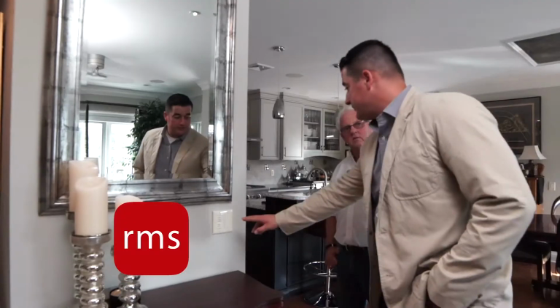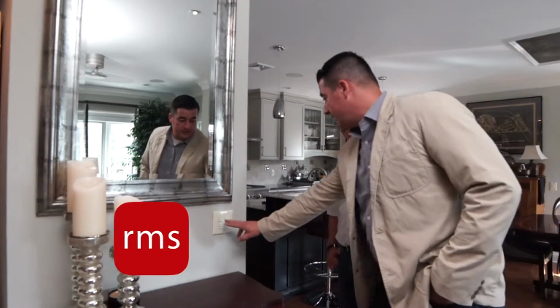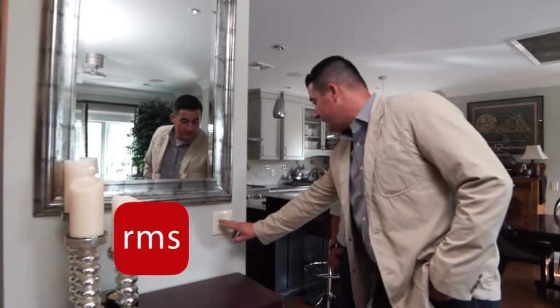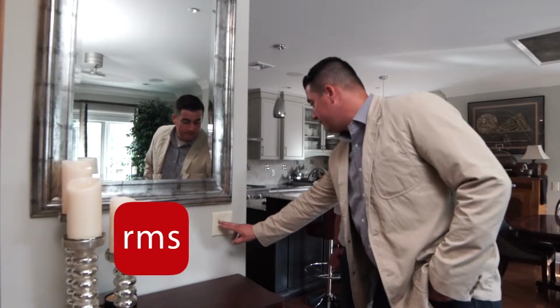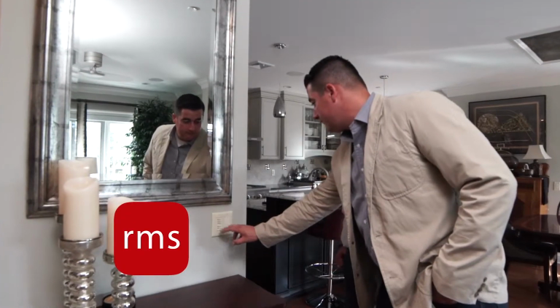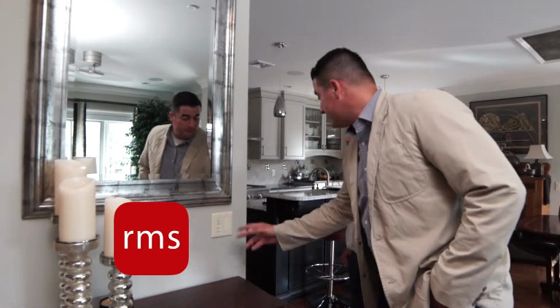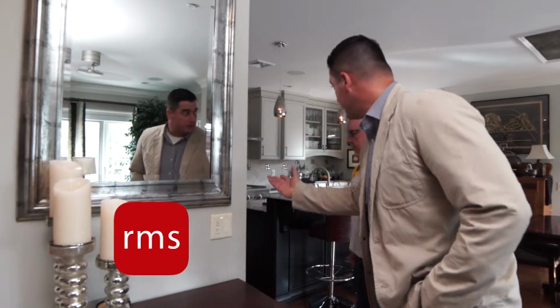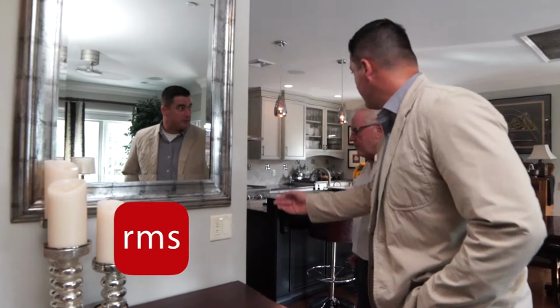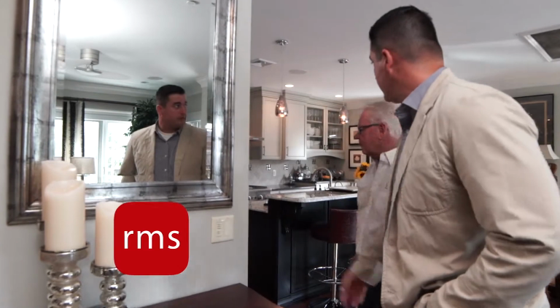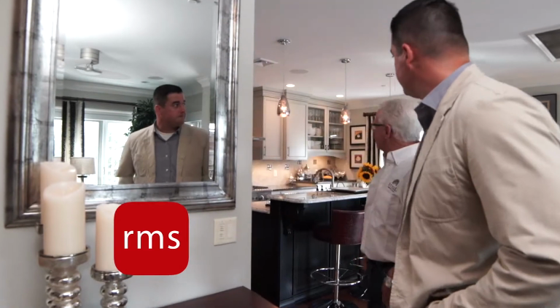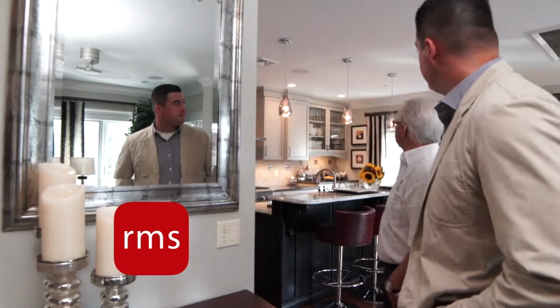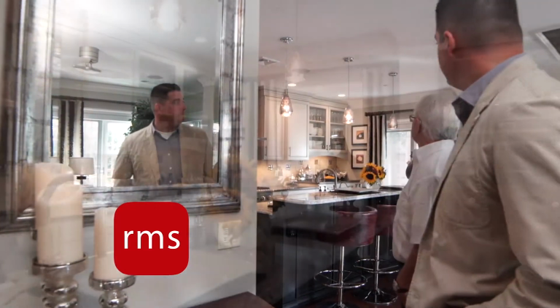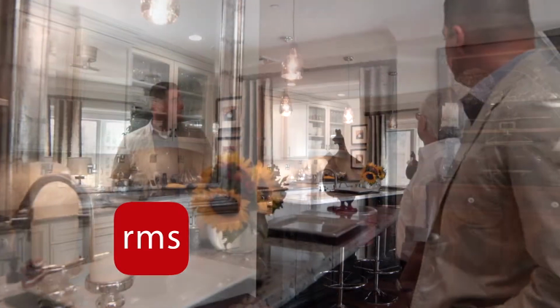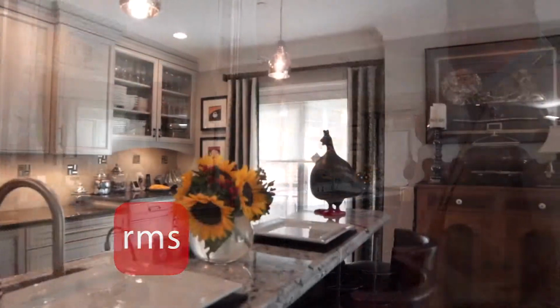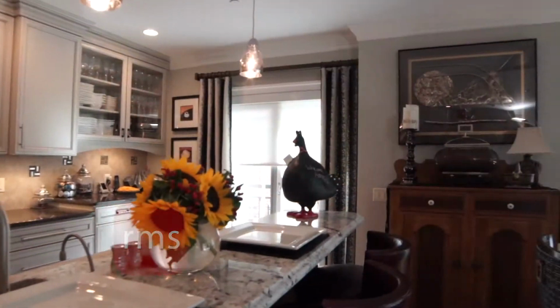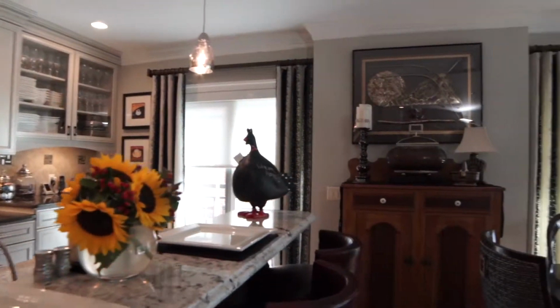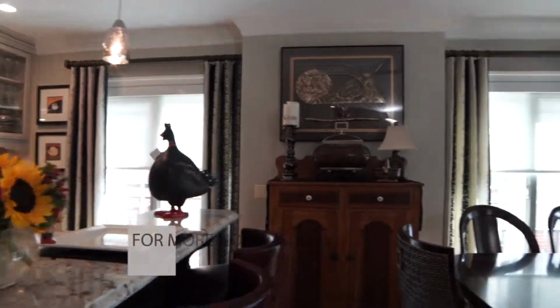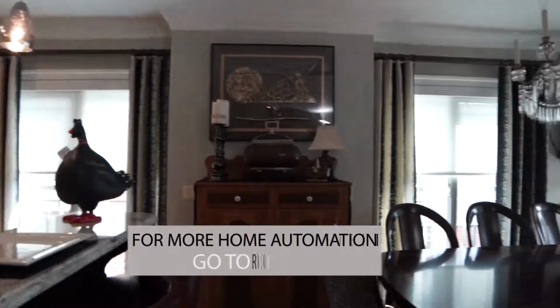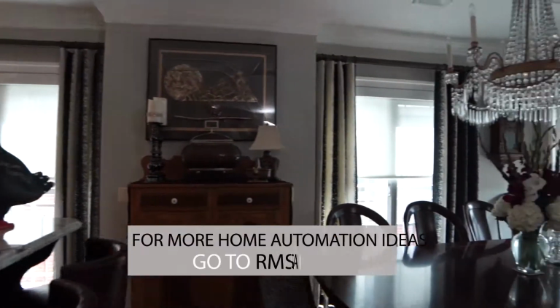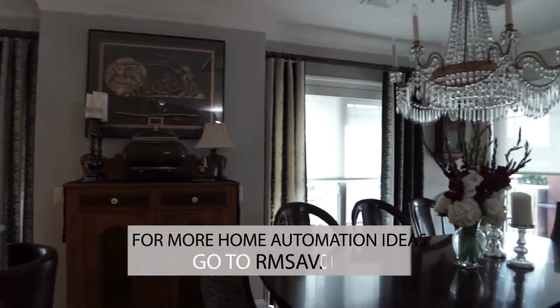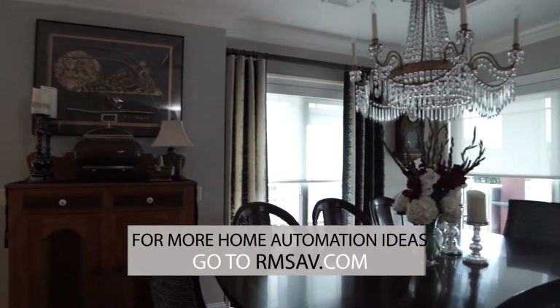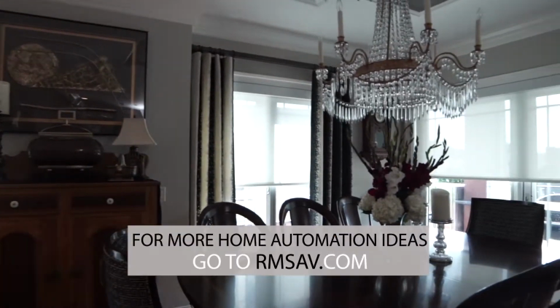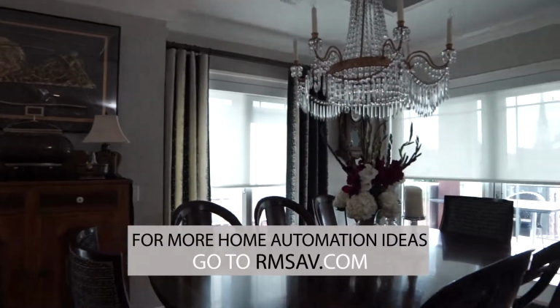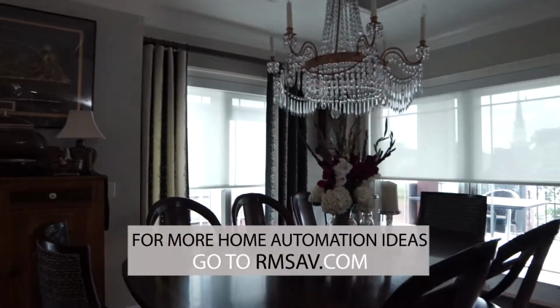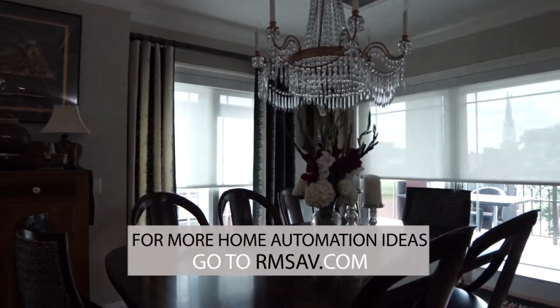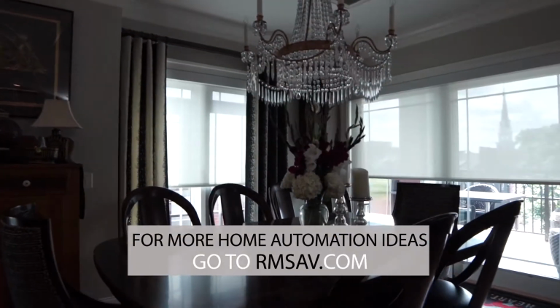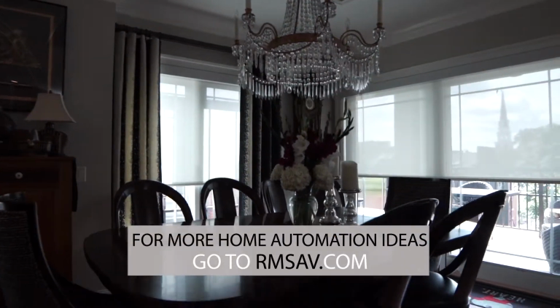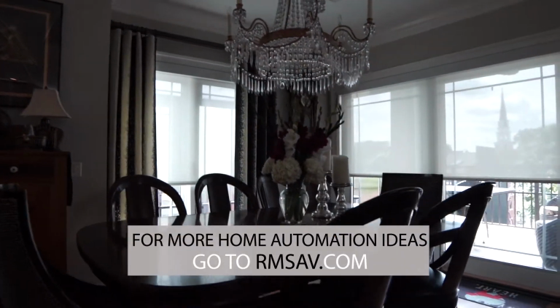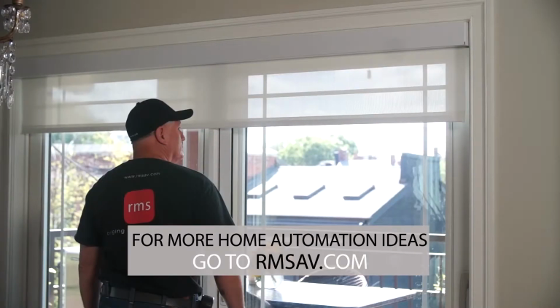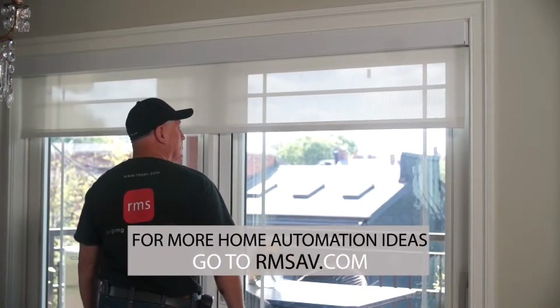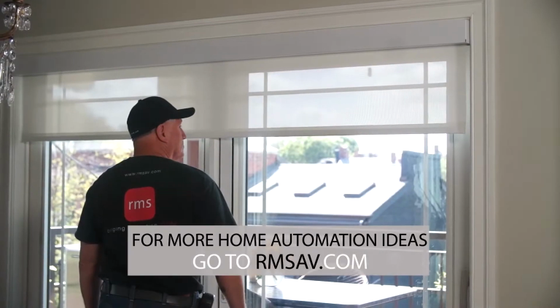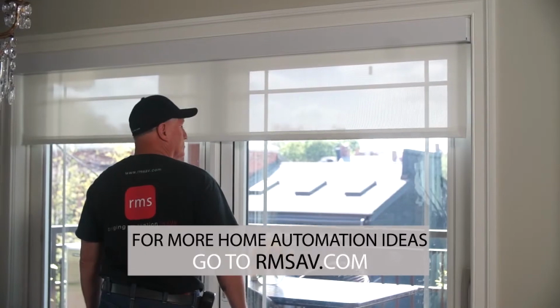Also important to them was their smart home technology. It controls lighting and shading throughout their home, allowing flexibility to create the perfect mood.